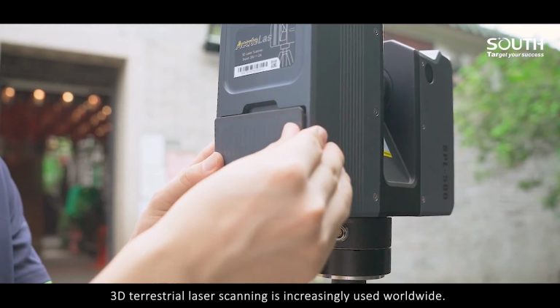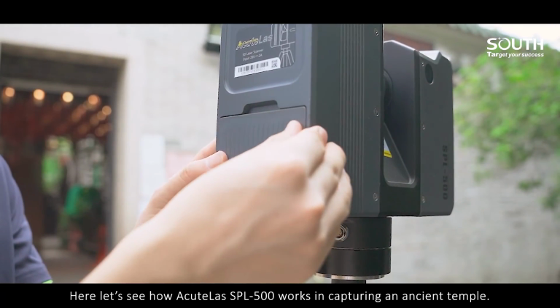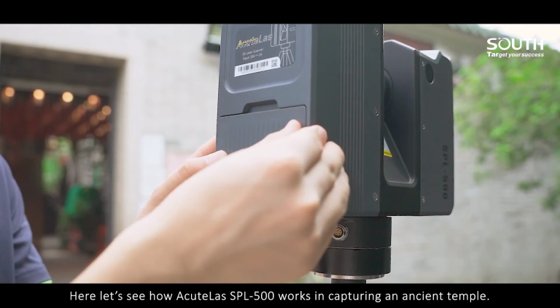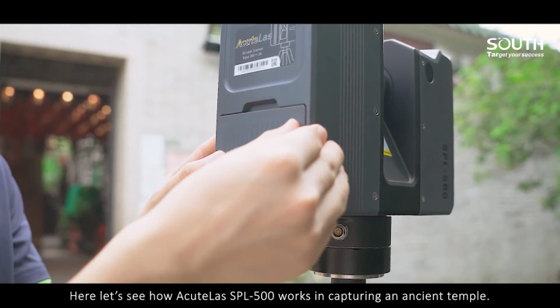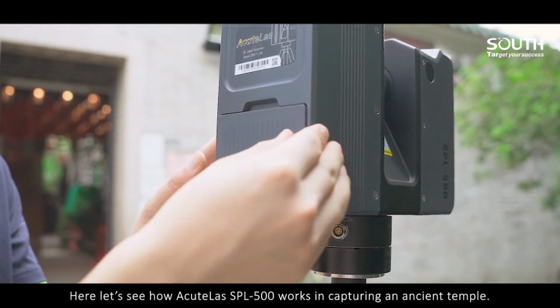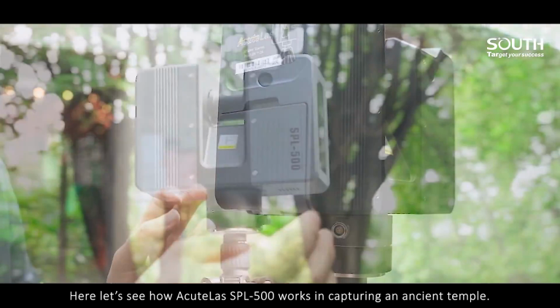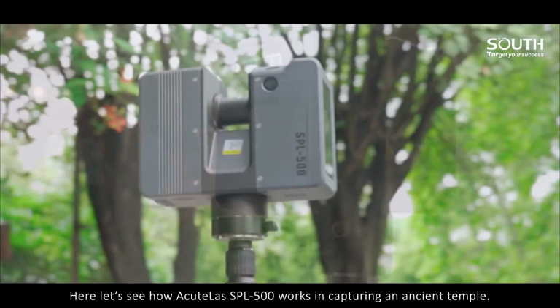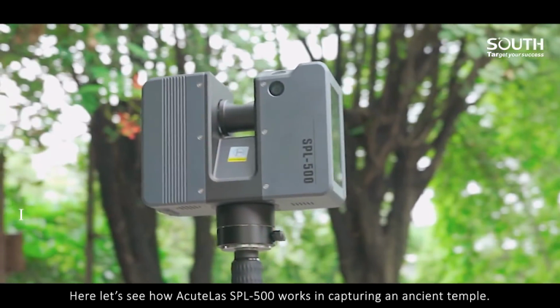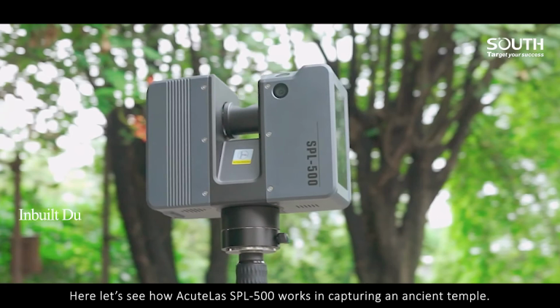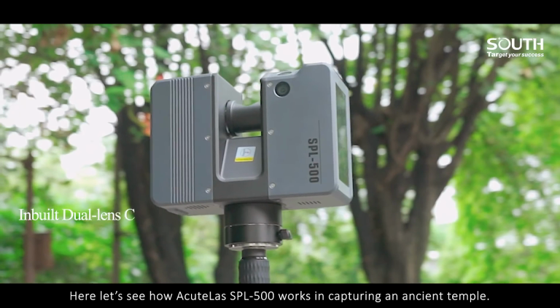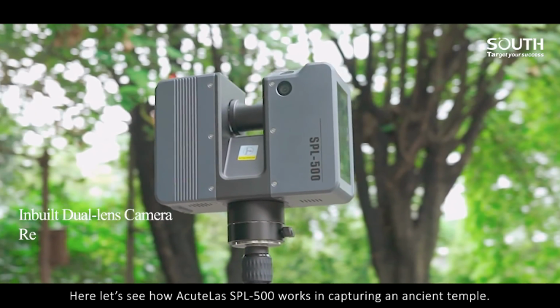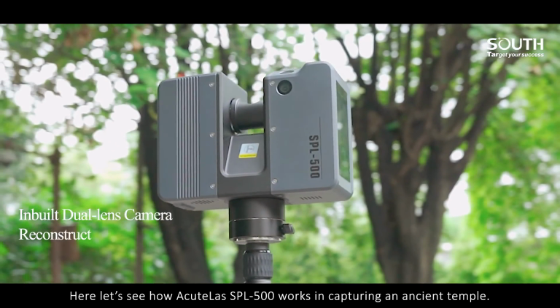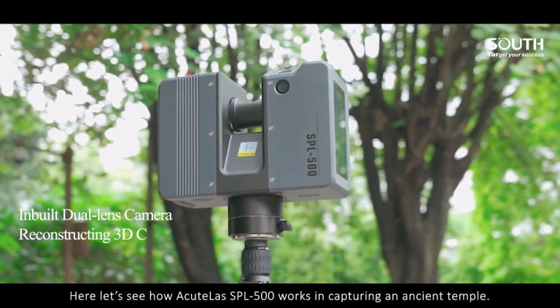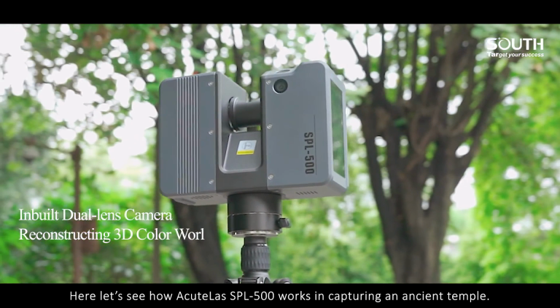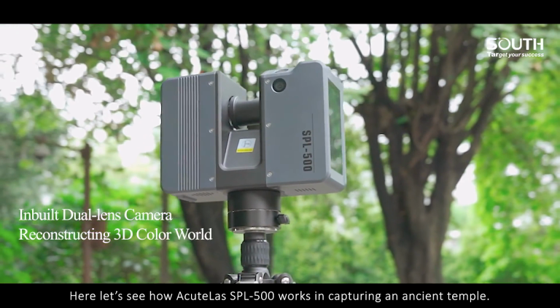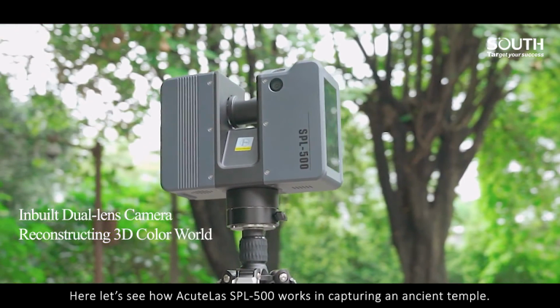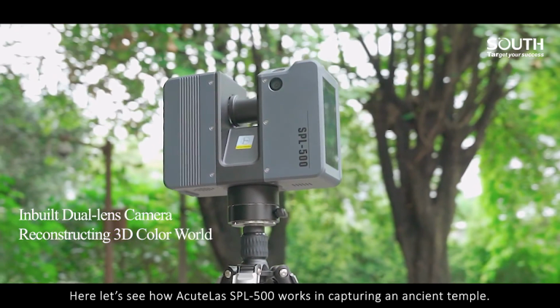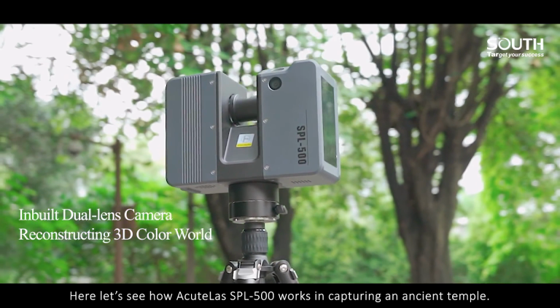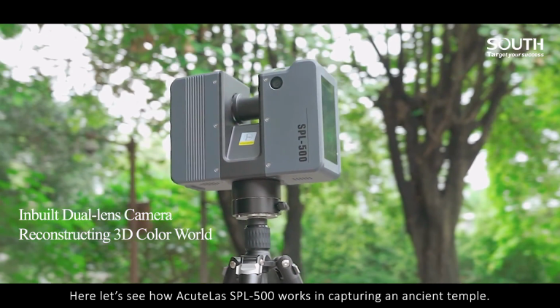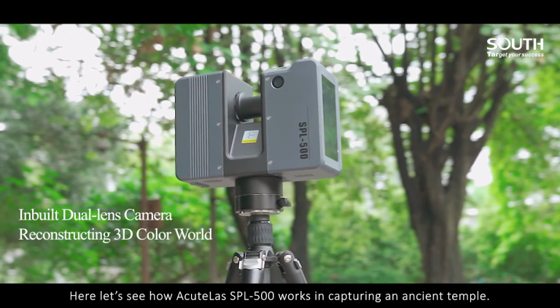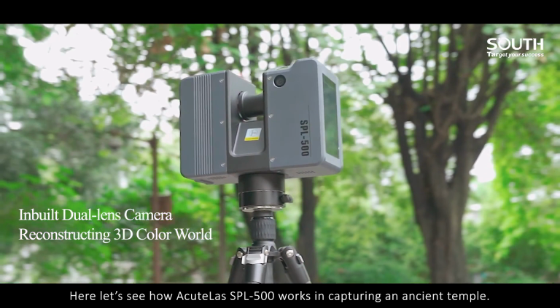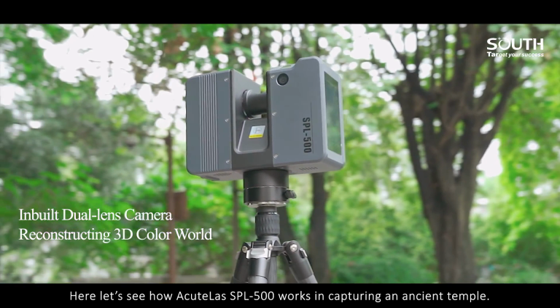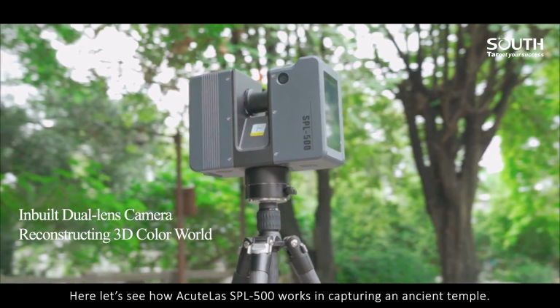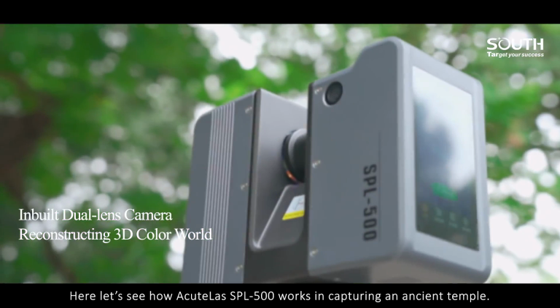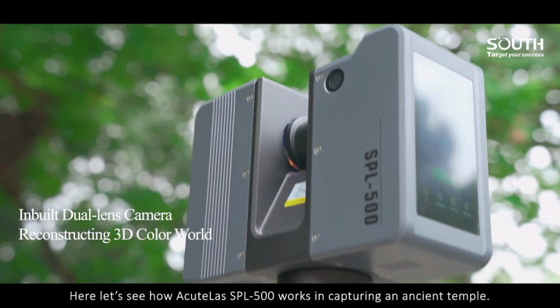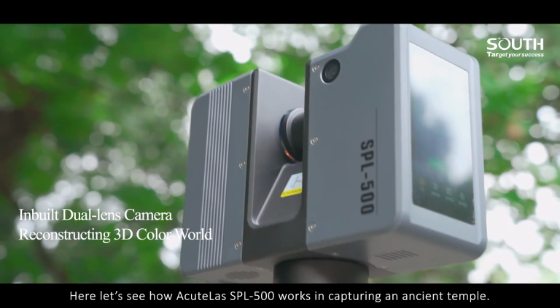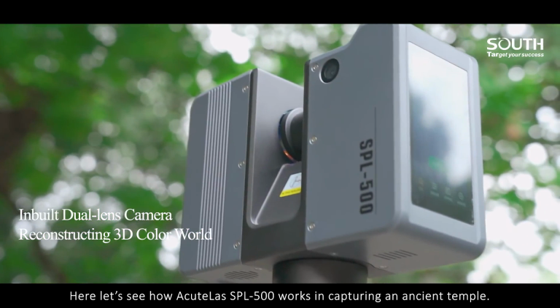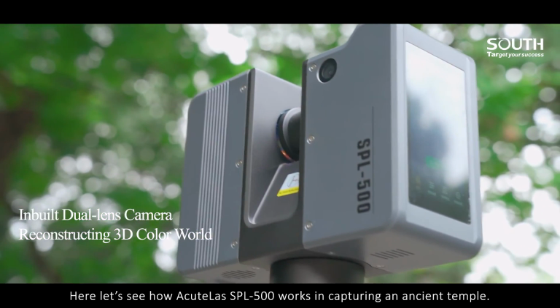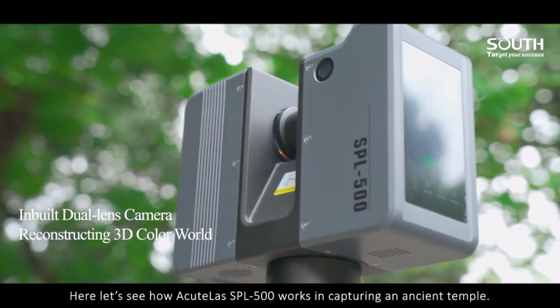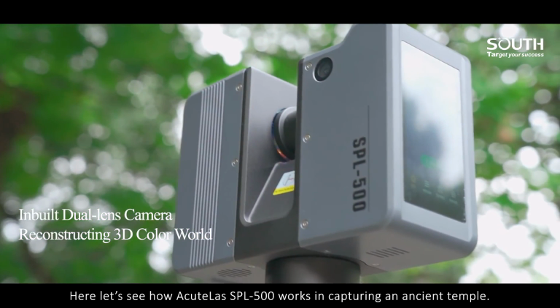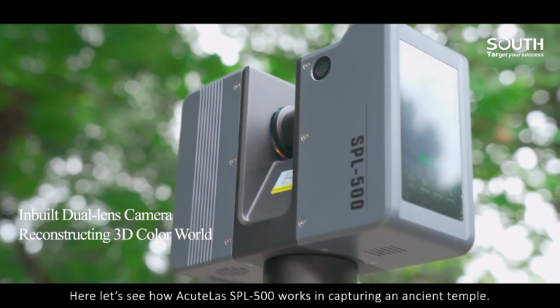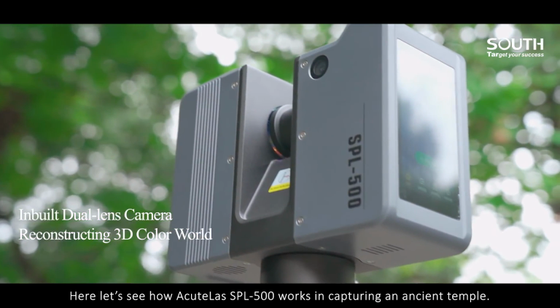Here, let's see how the ACUITAS LAS SP-L500 works in capturing an ancient temple.